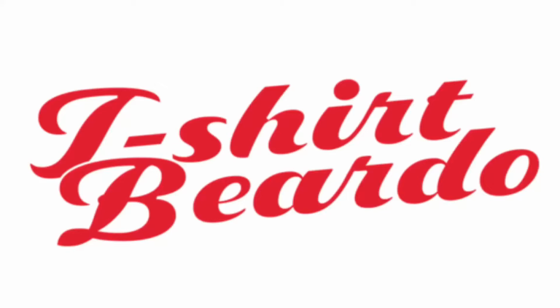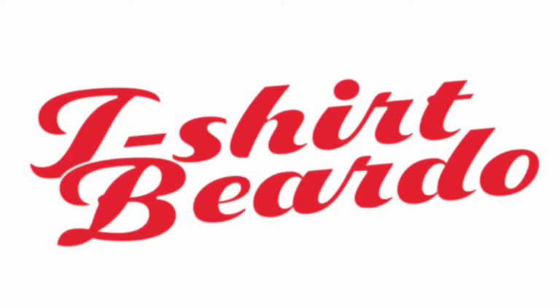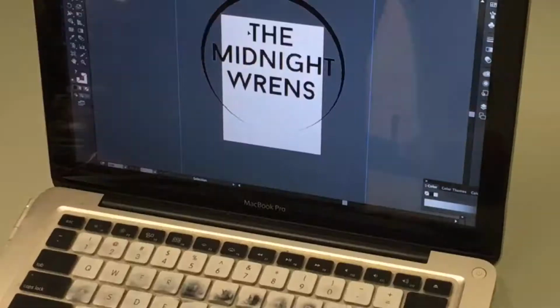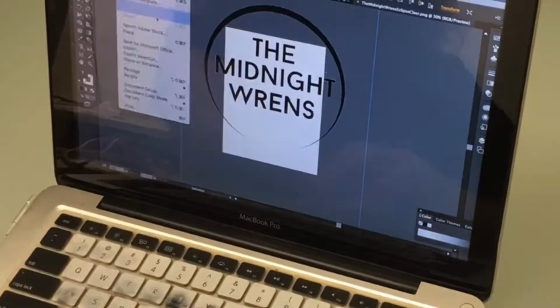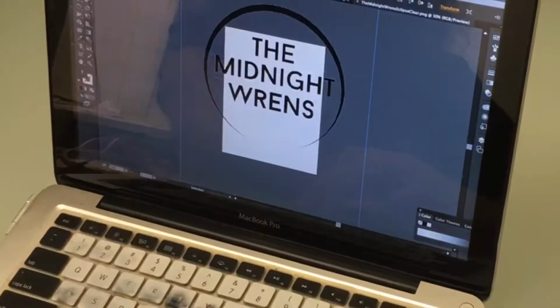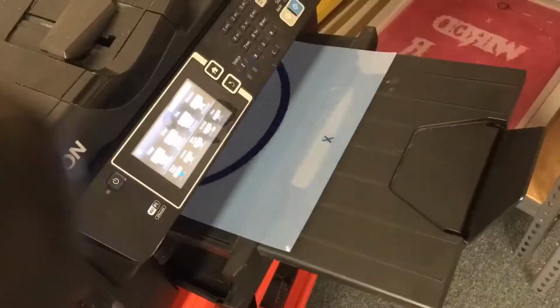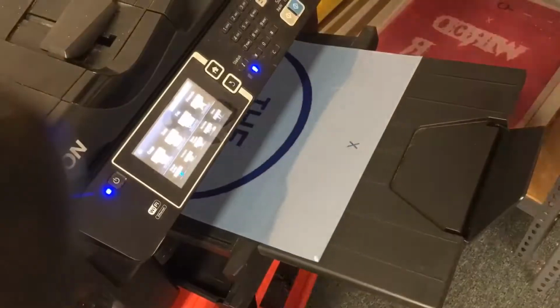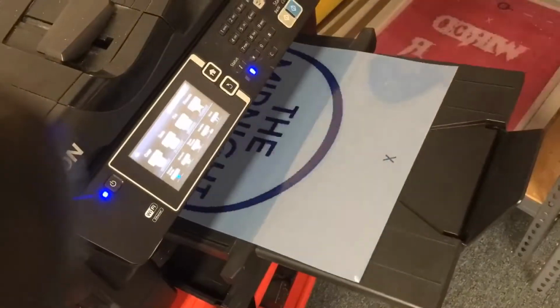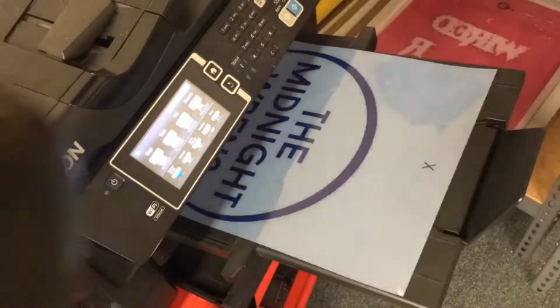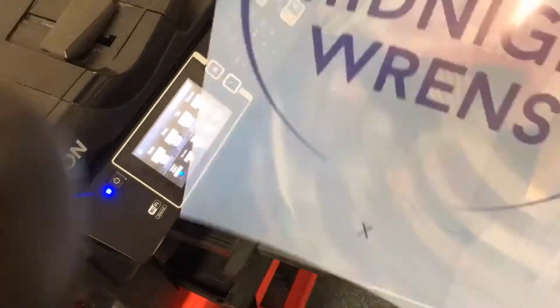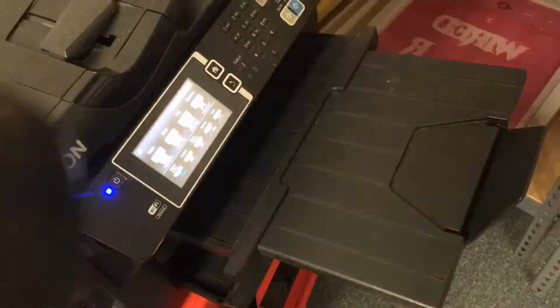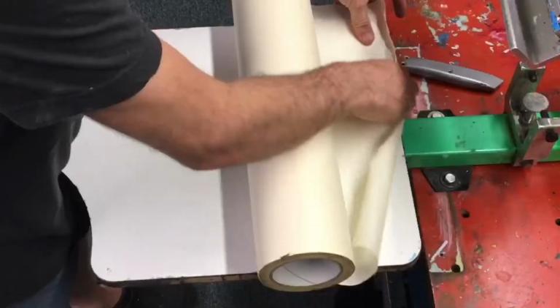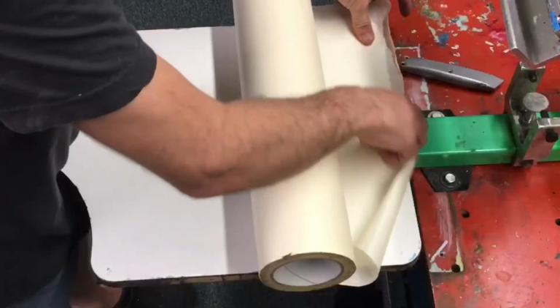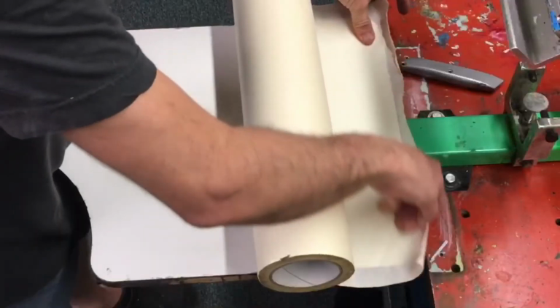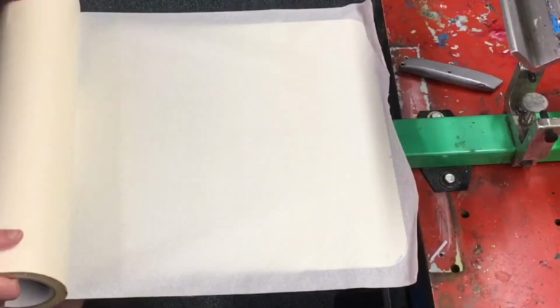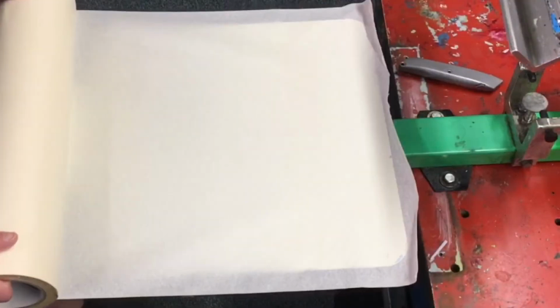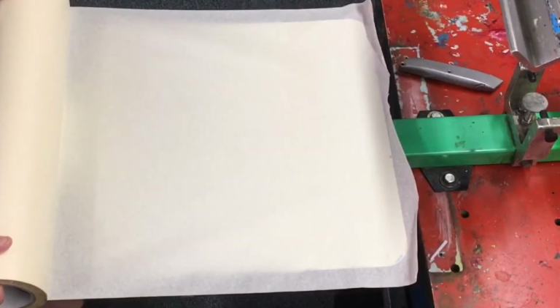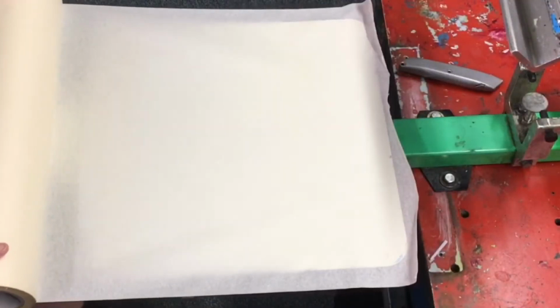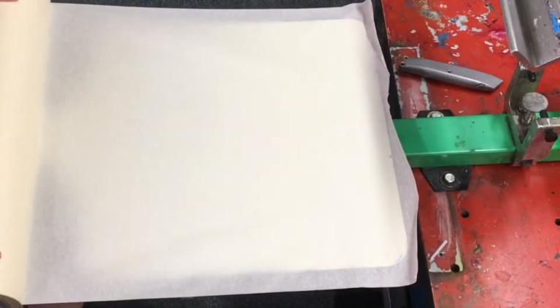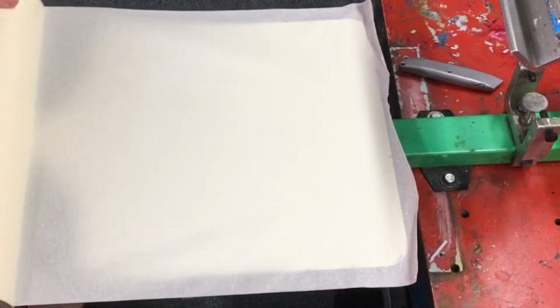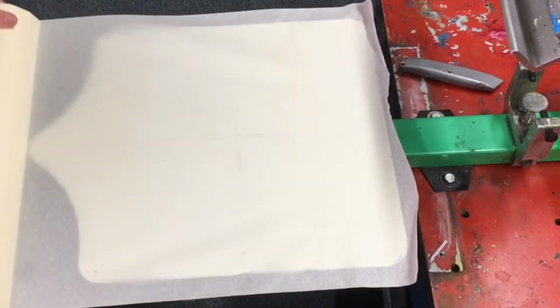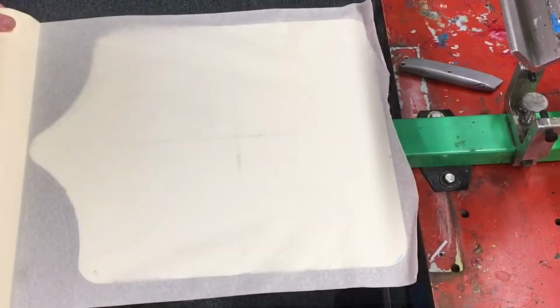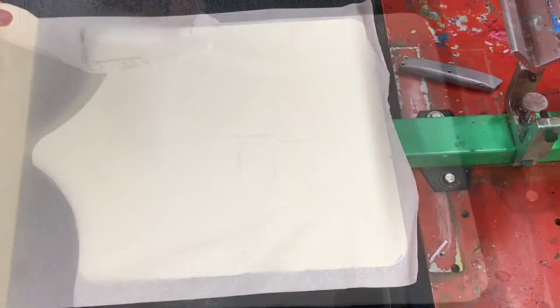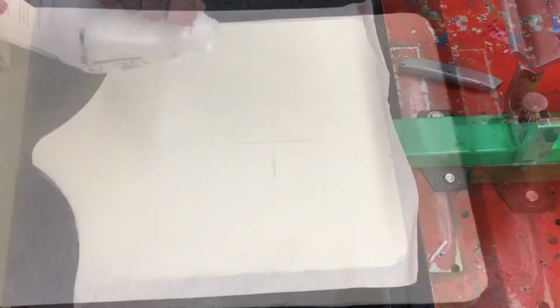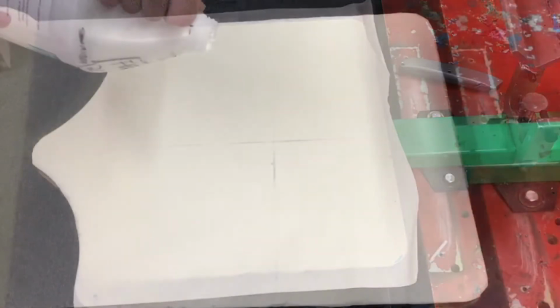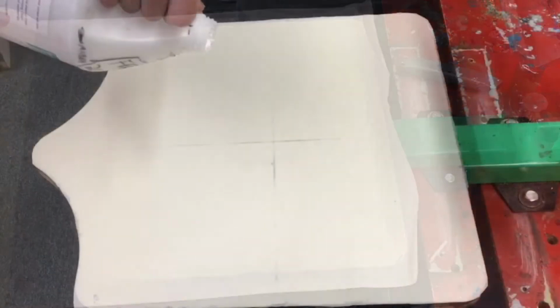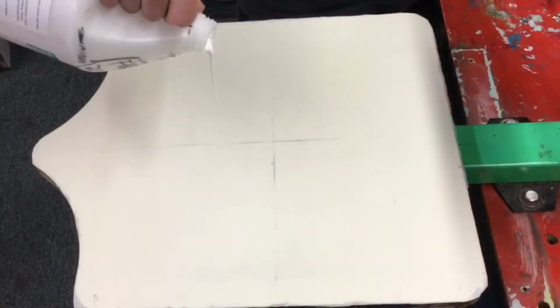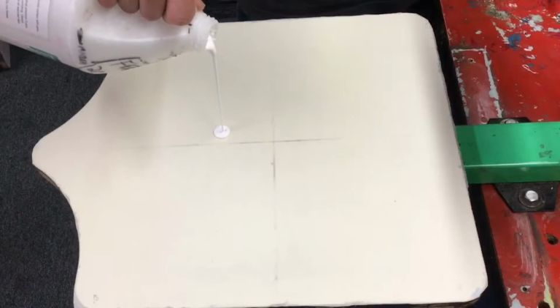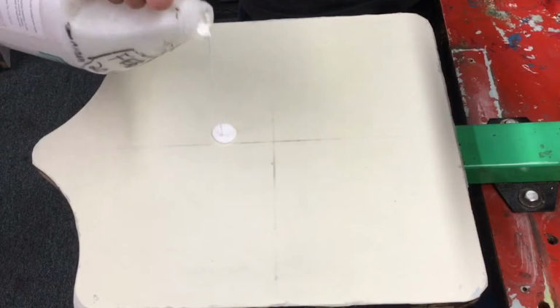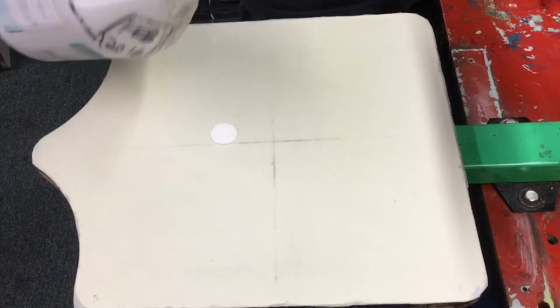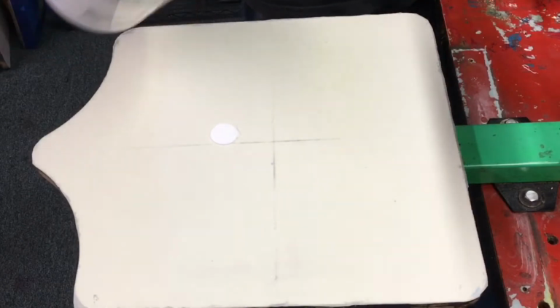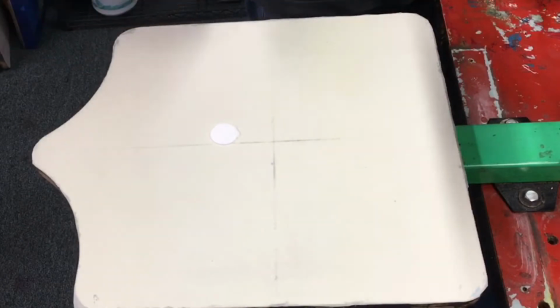Preparing the art, printing the film, adding adhesive to the press to hold the shirts.